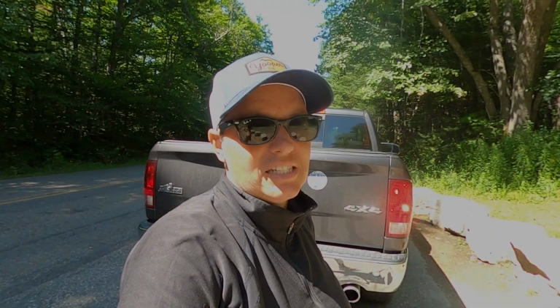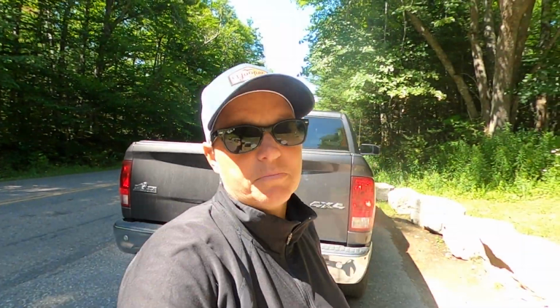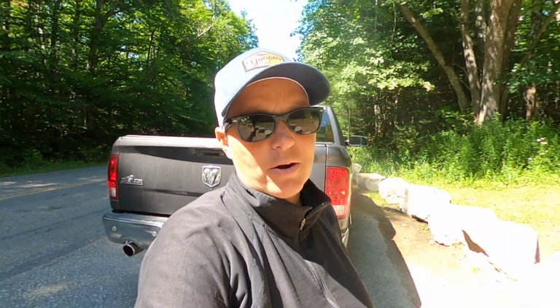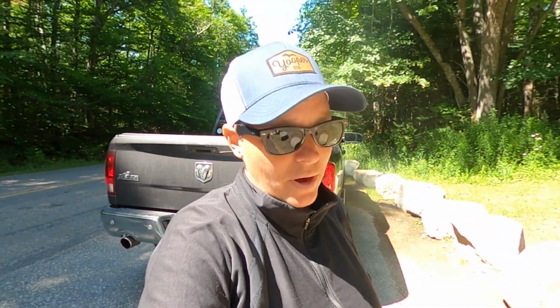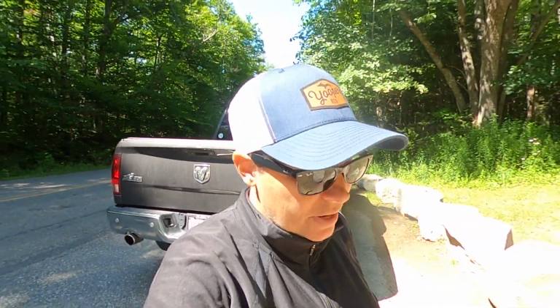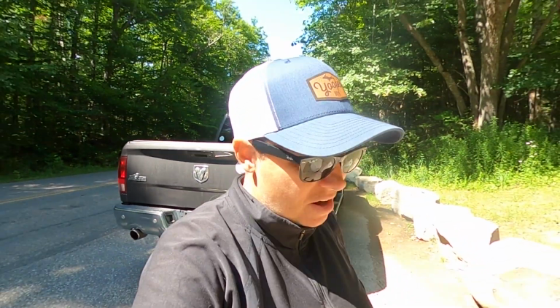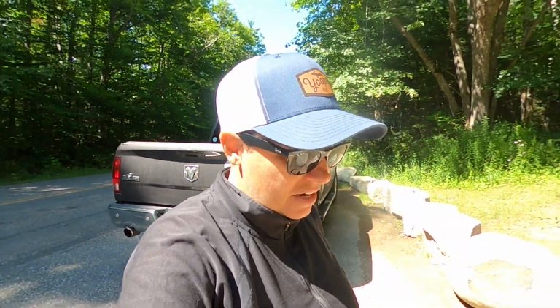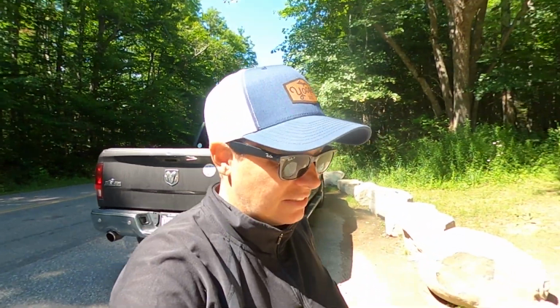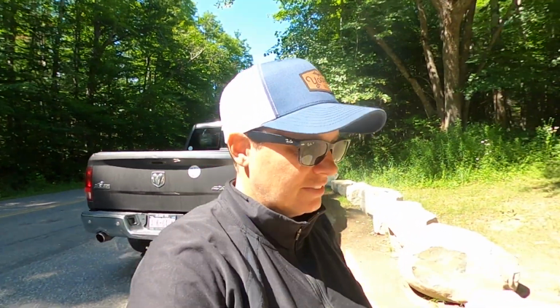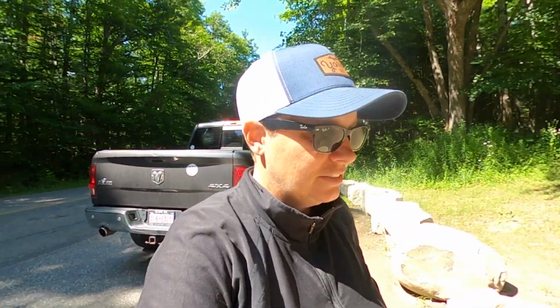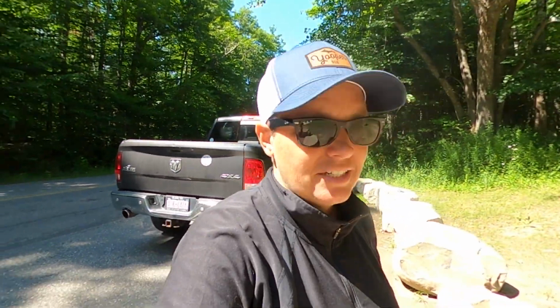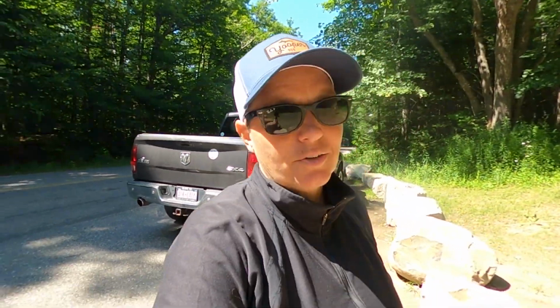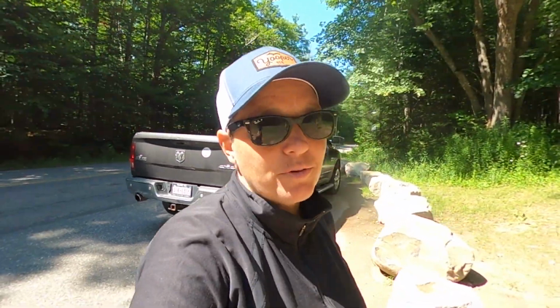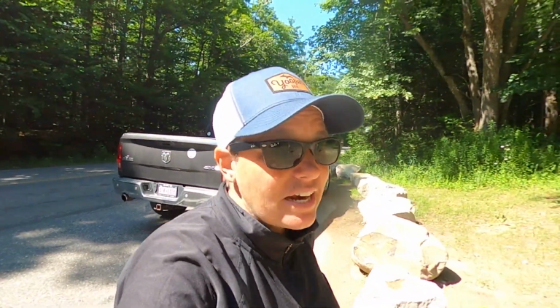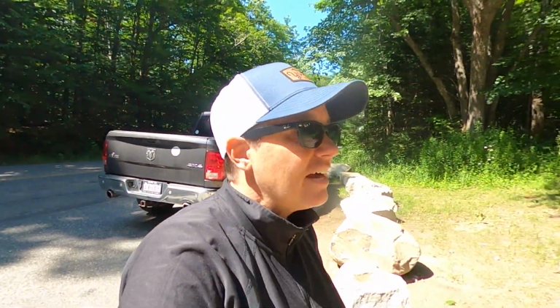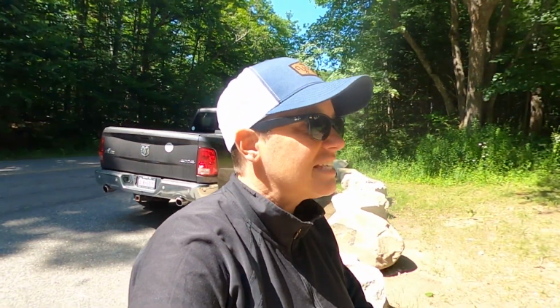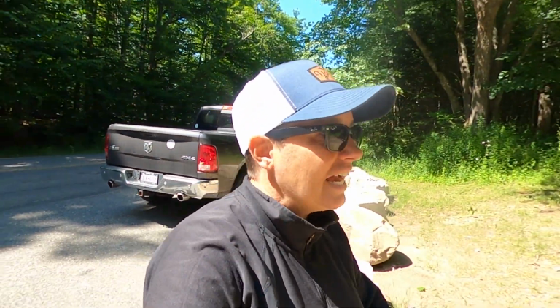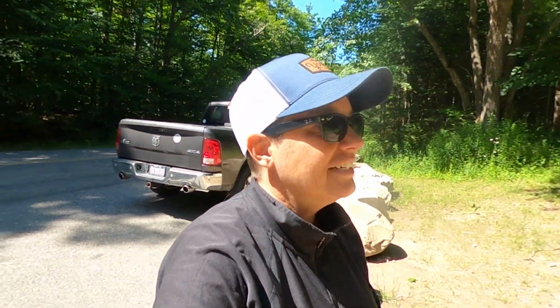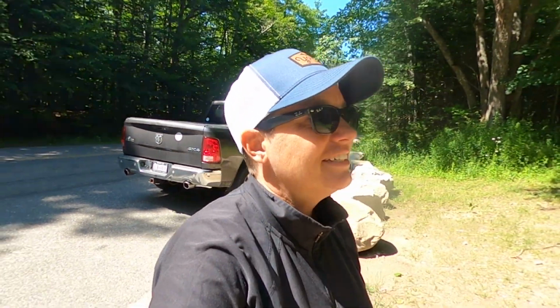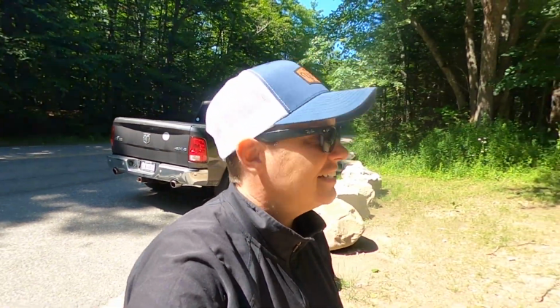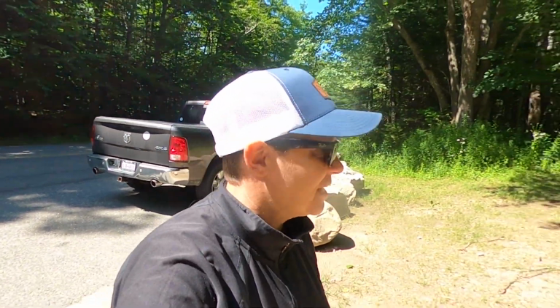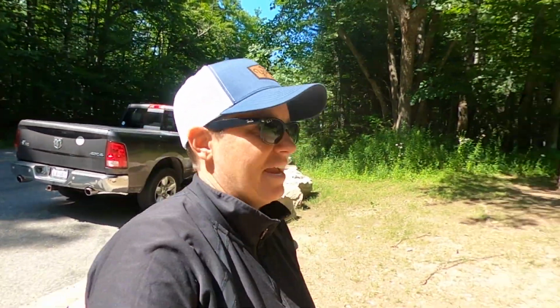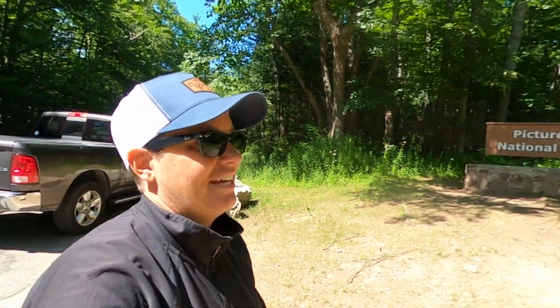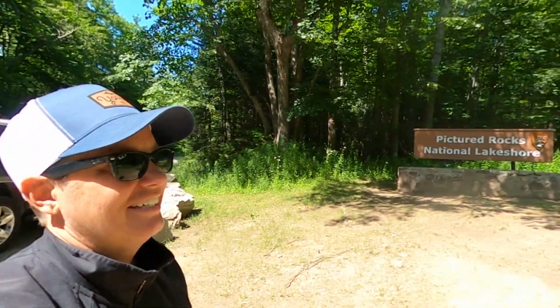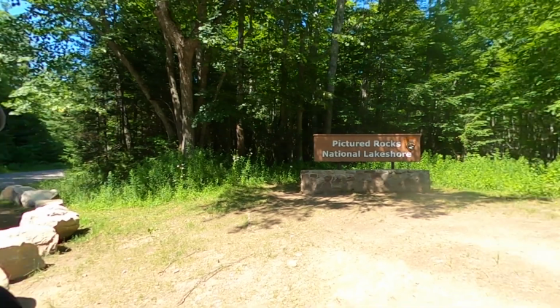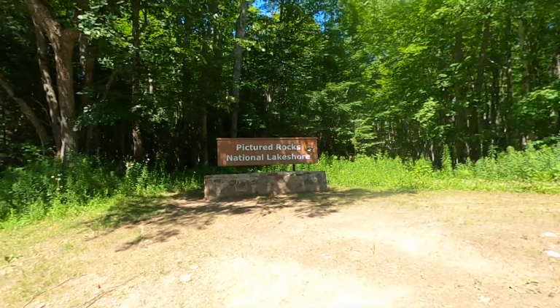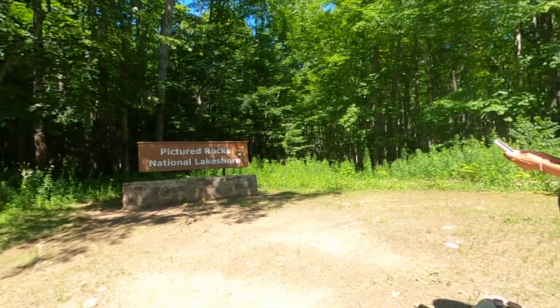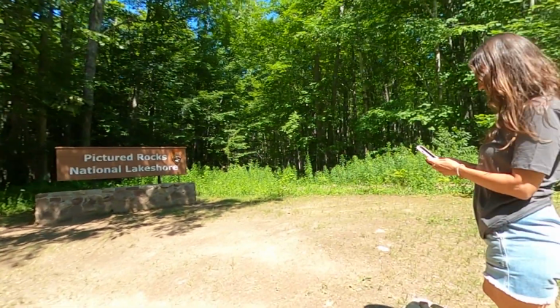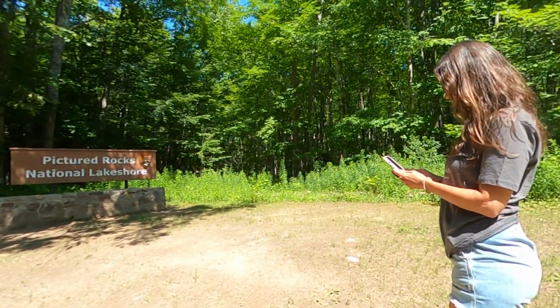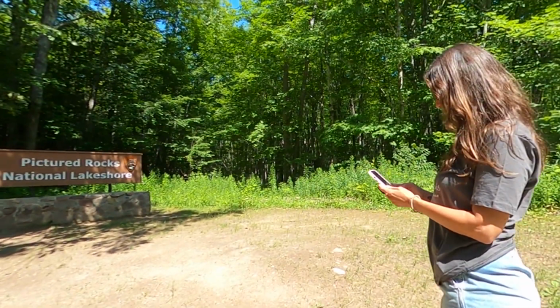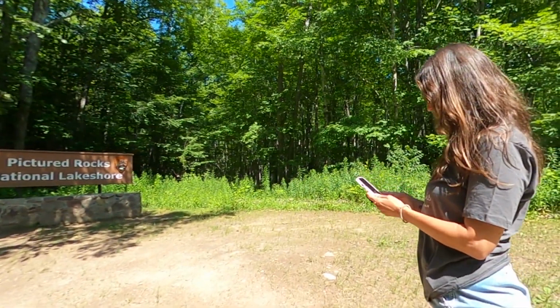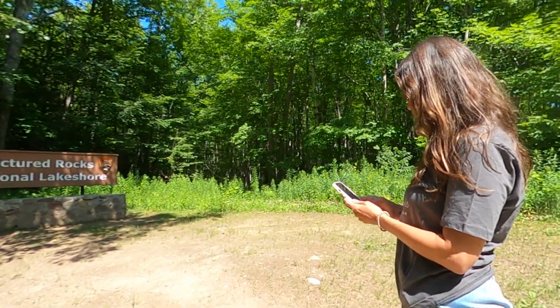Doesn't matter where we are, we always got to find a sign and take a pic. Yeah! Right?